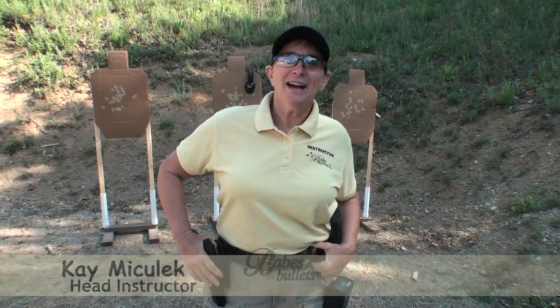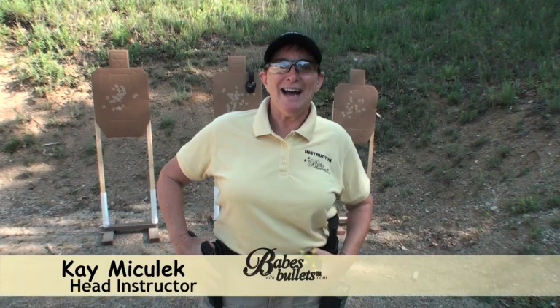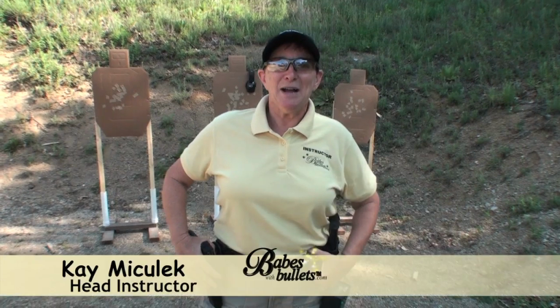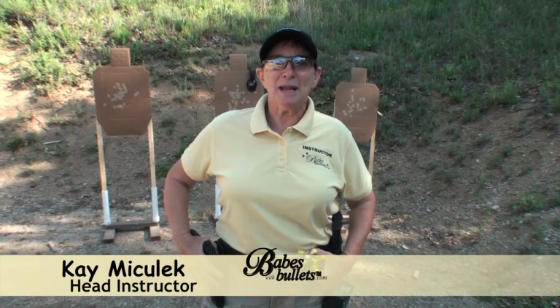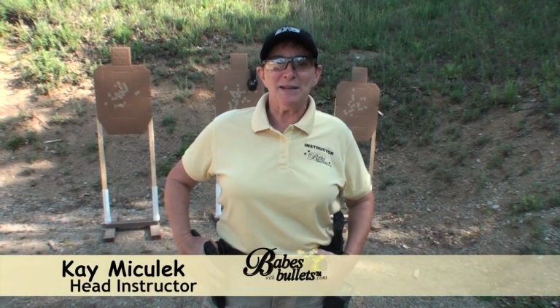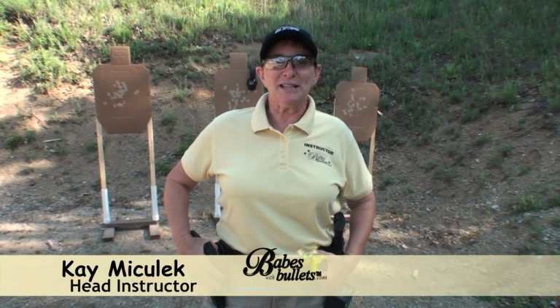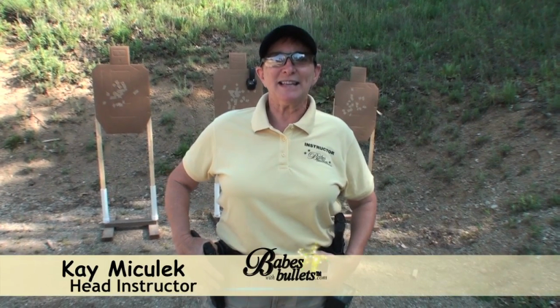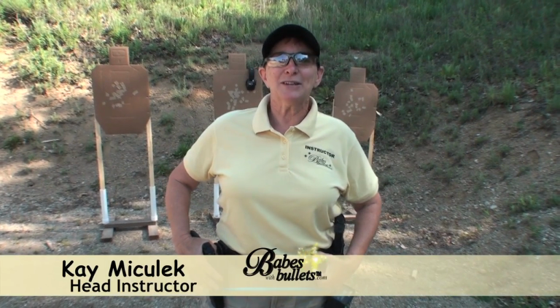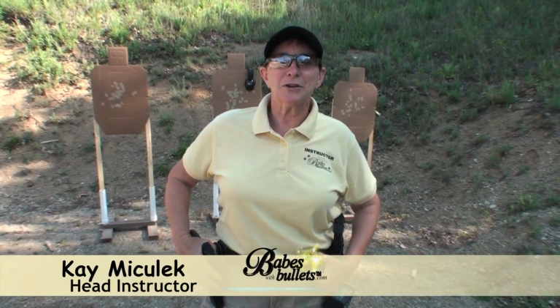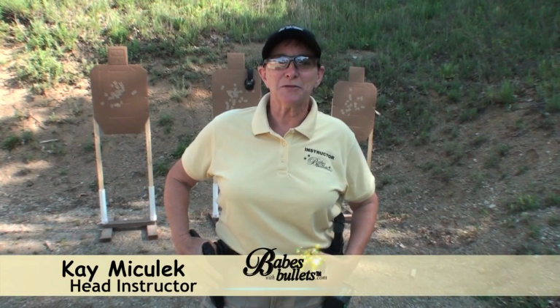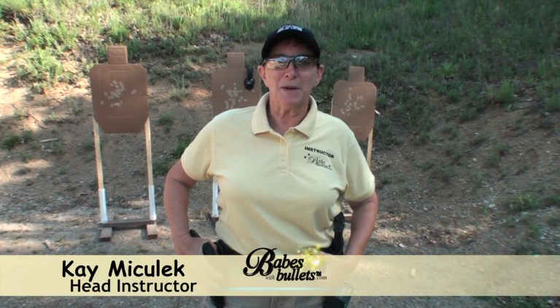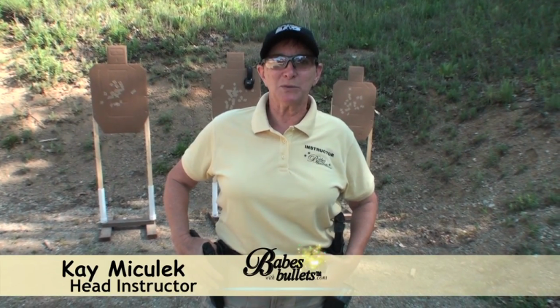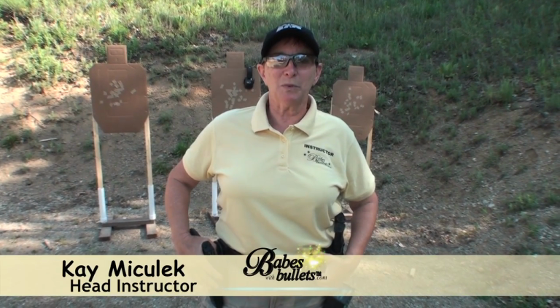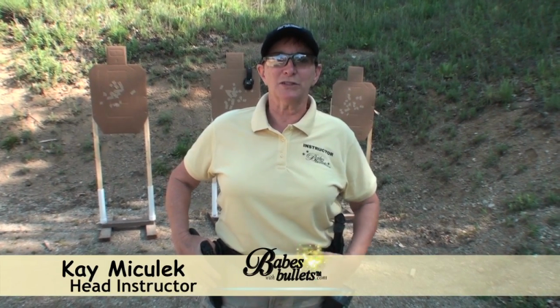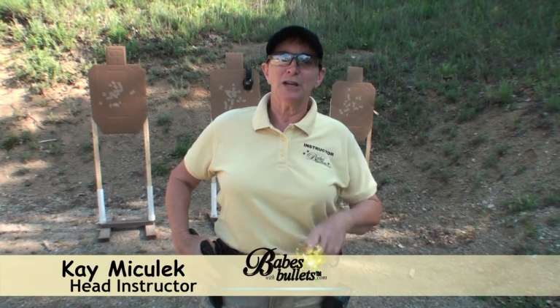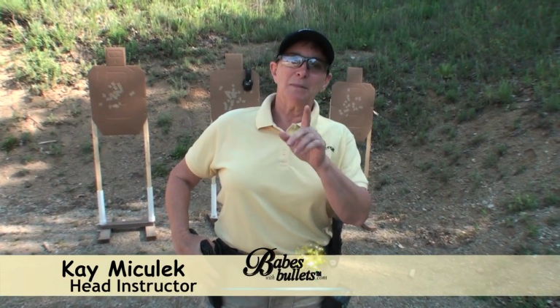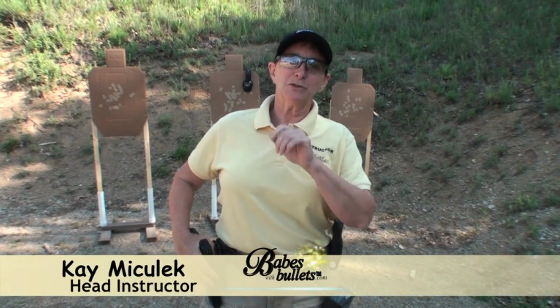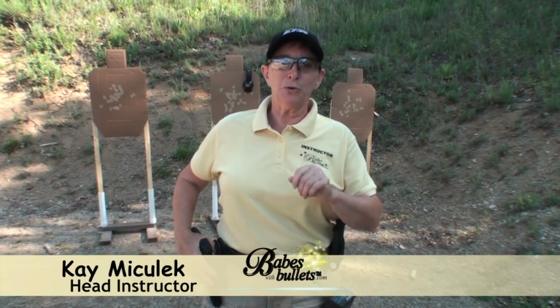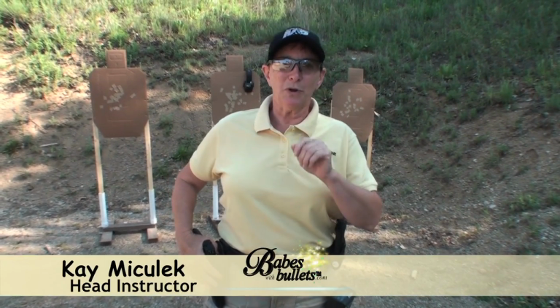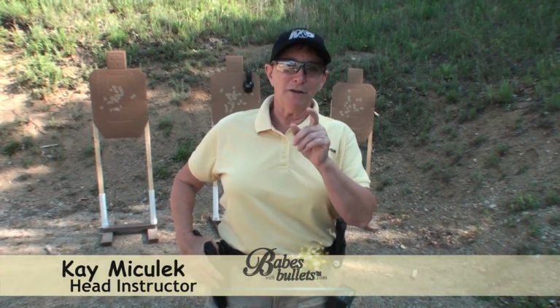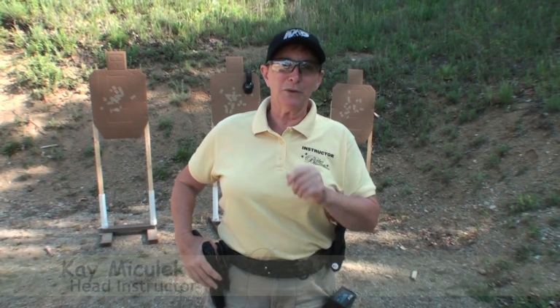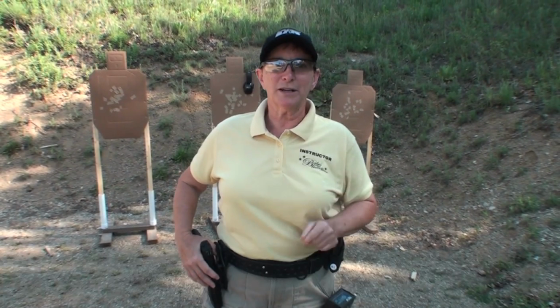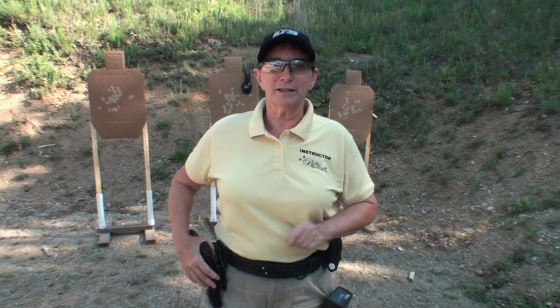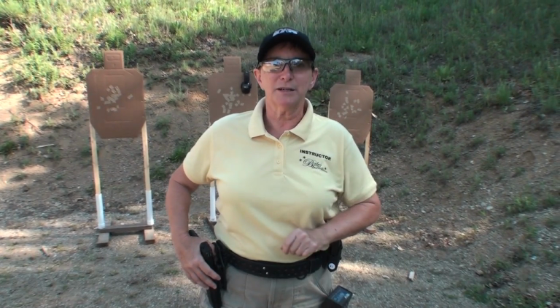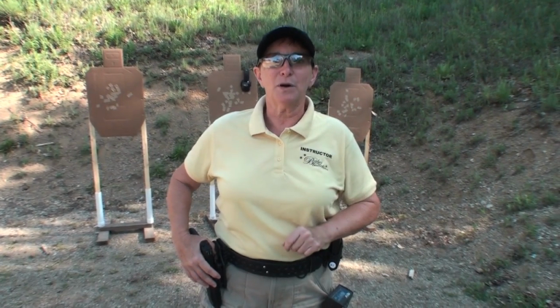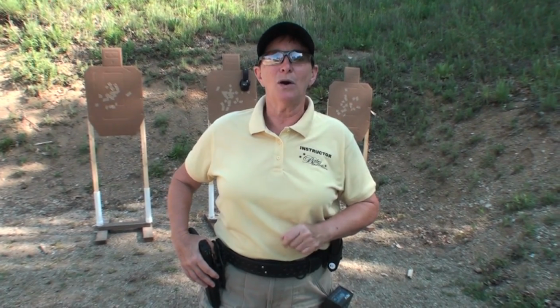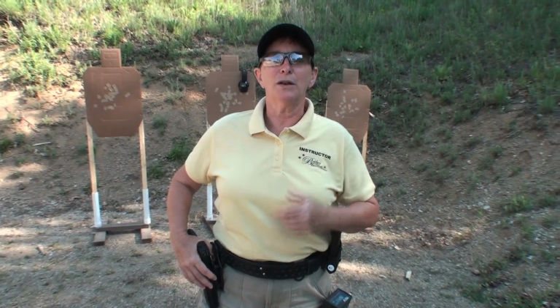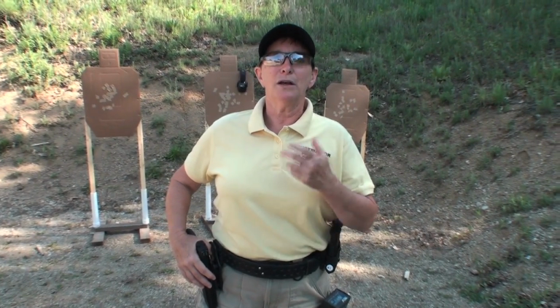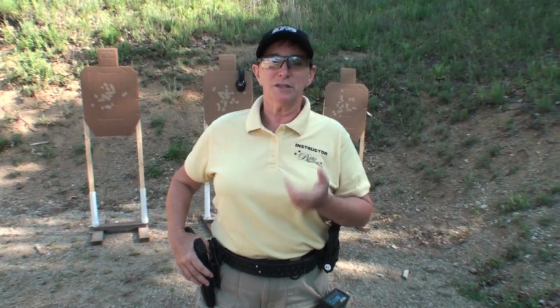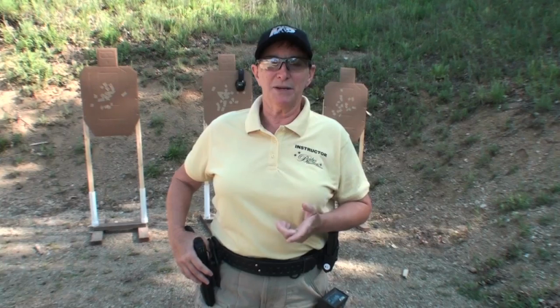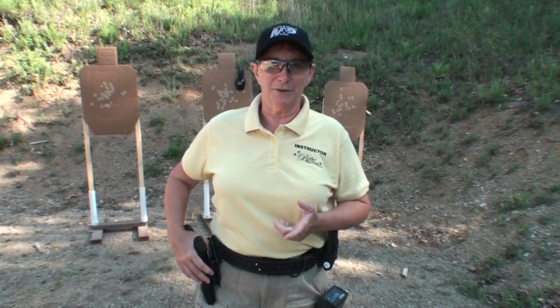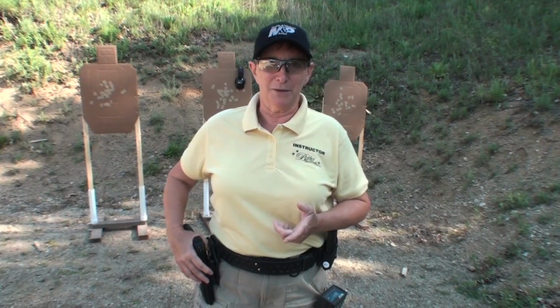Hi, I'm Kay Michalik, the Head Instructor for Babes with Bullets. I'm going to show you a very quick little tip on speed reload.